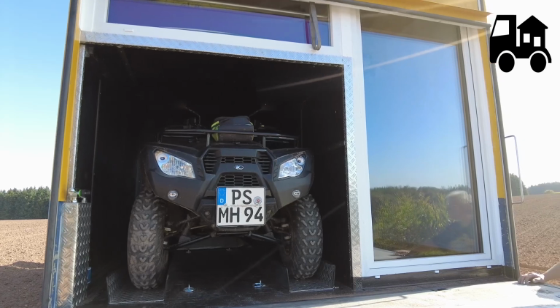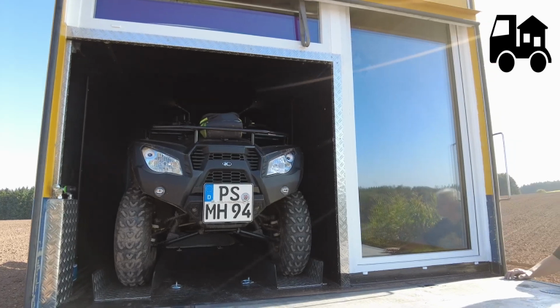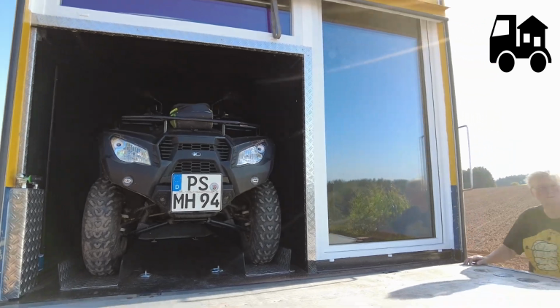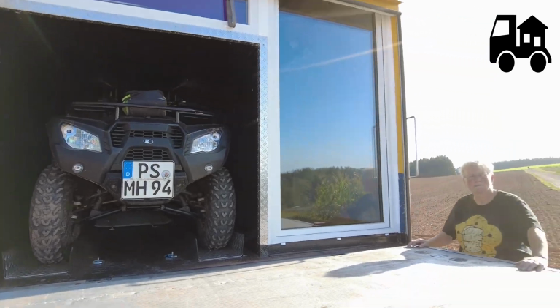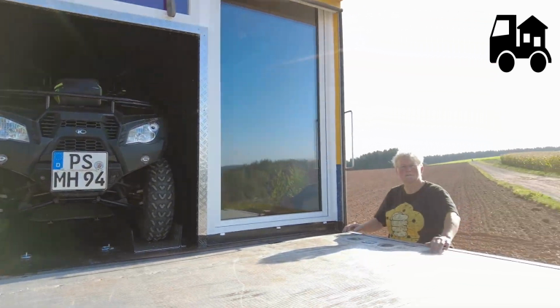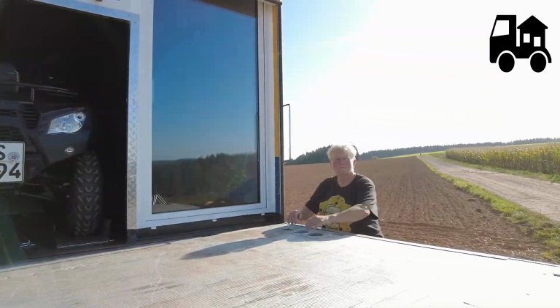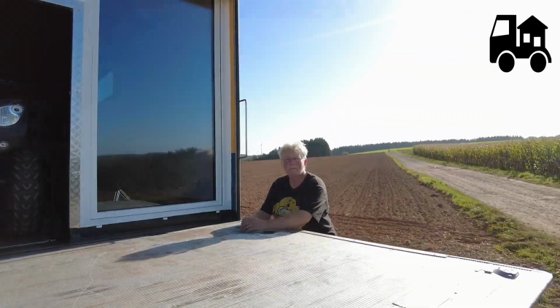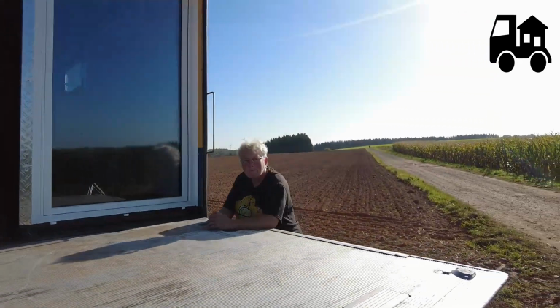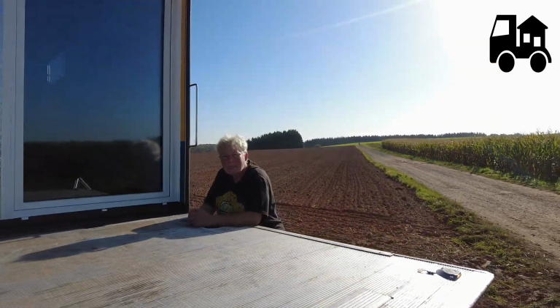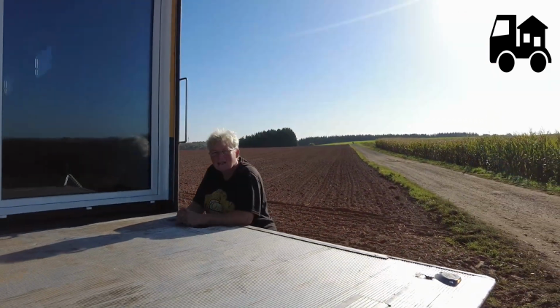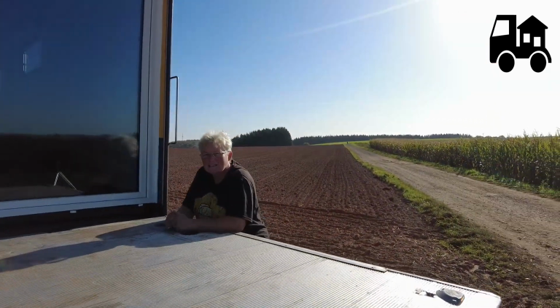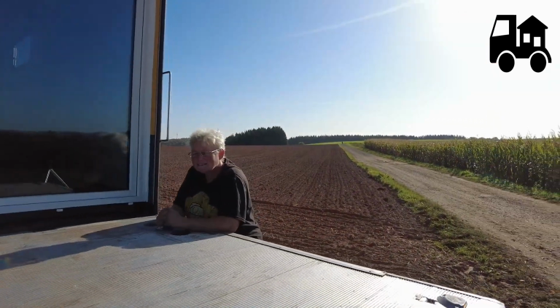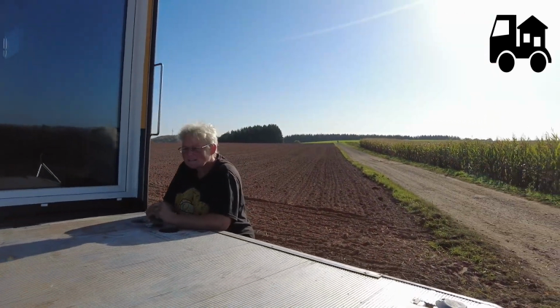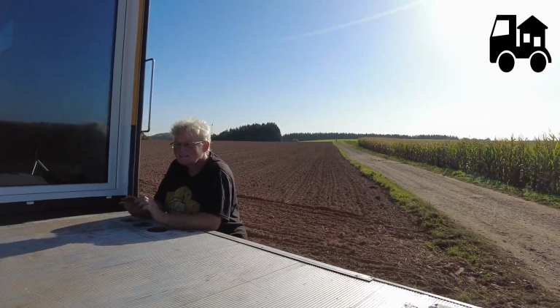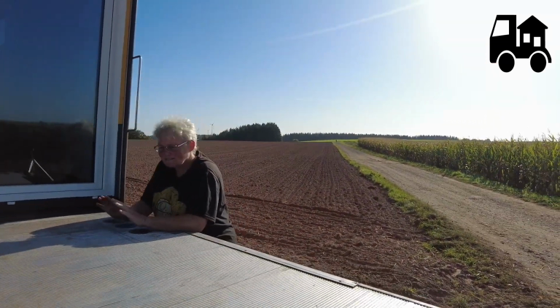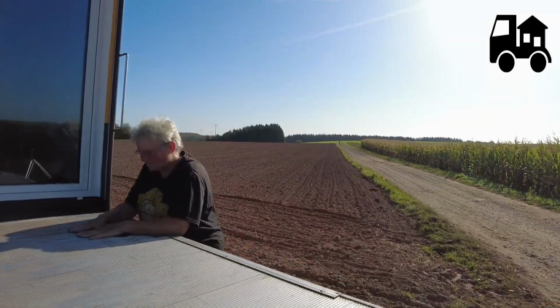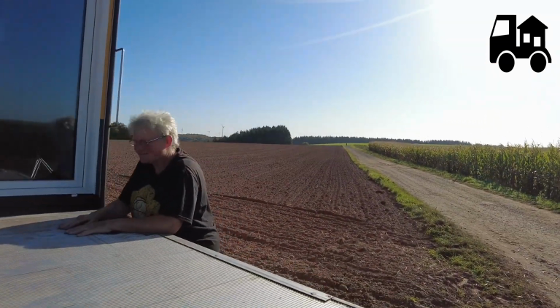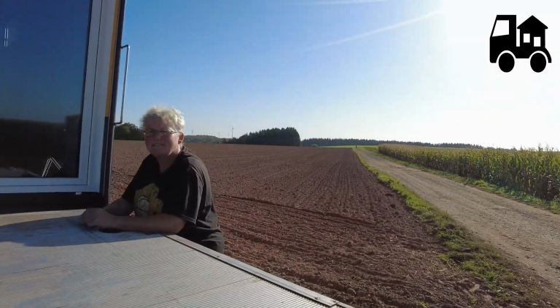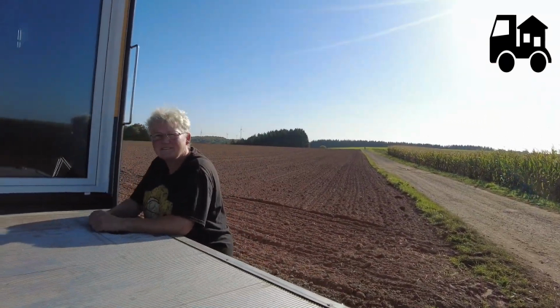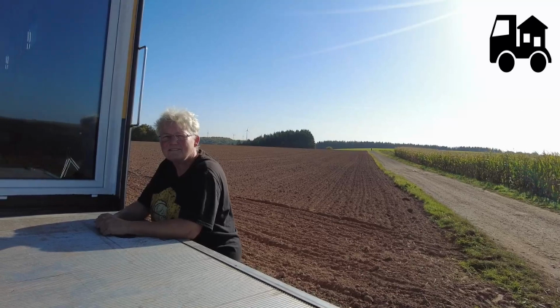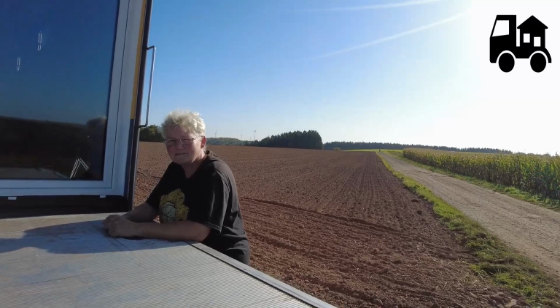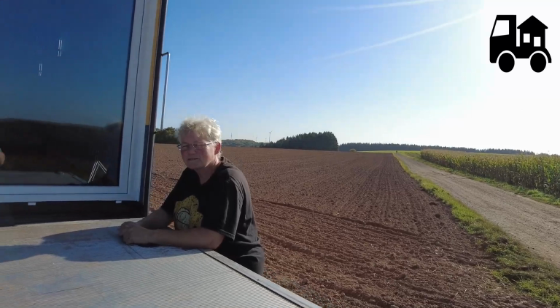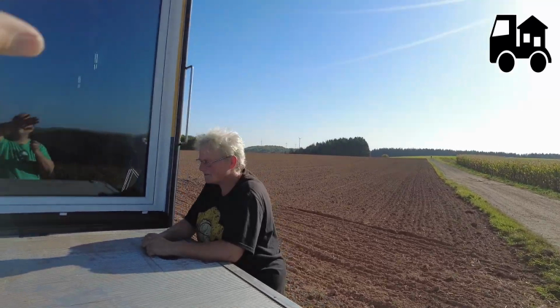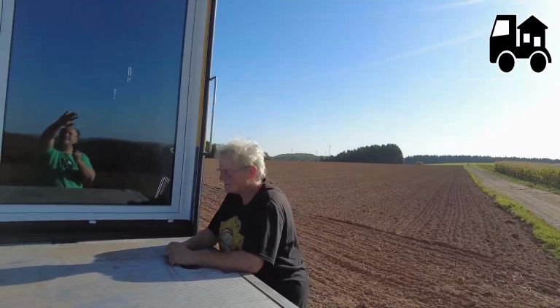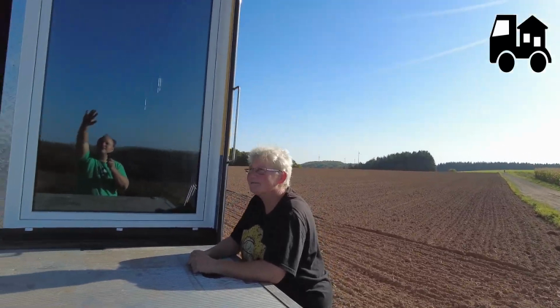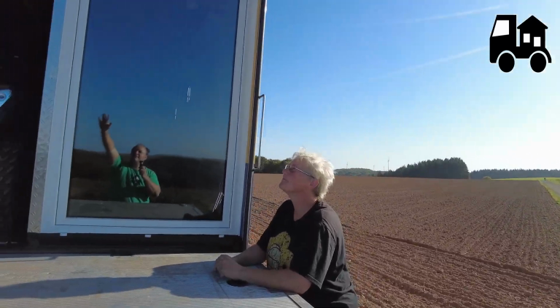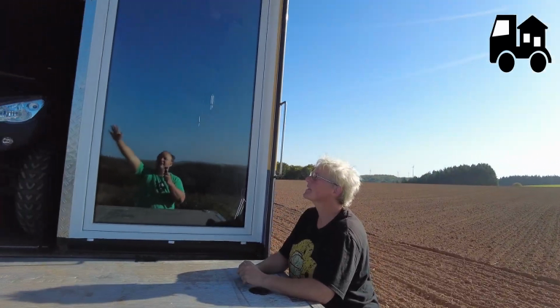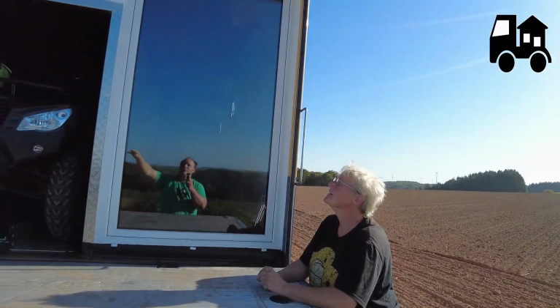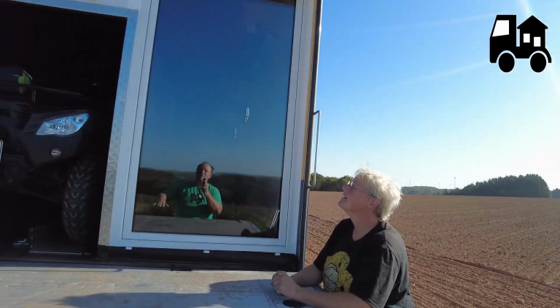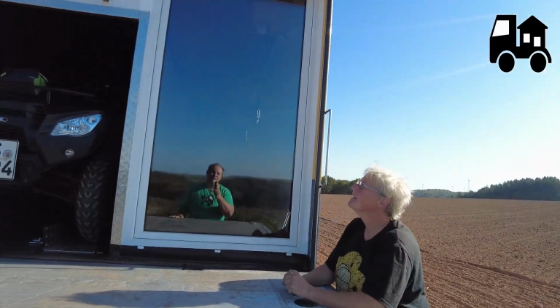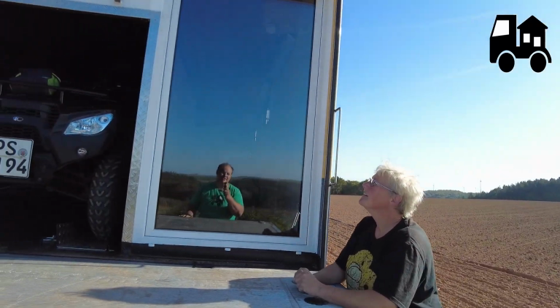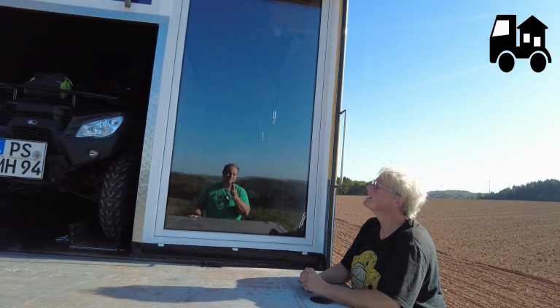And you also have this loading tailgate as the floor, and you have here your complete glazing.